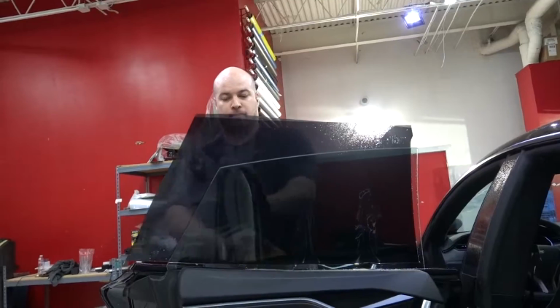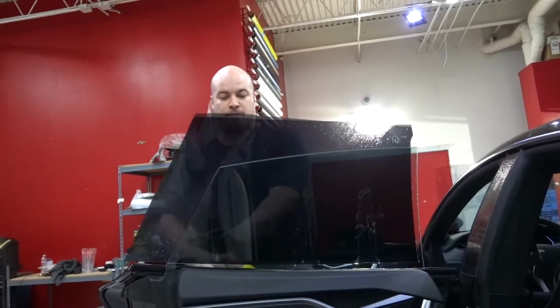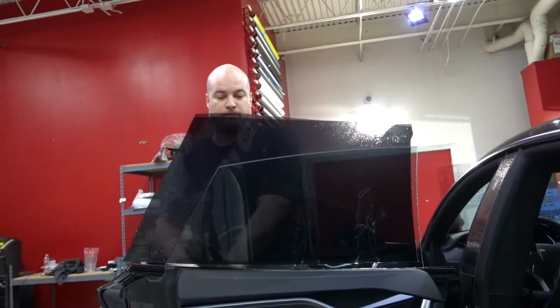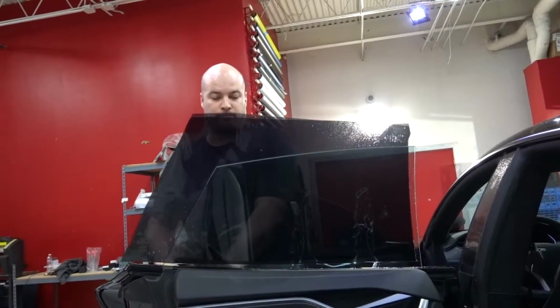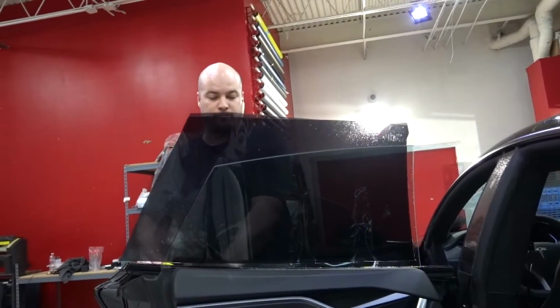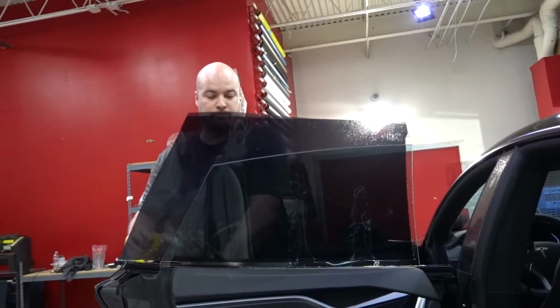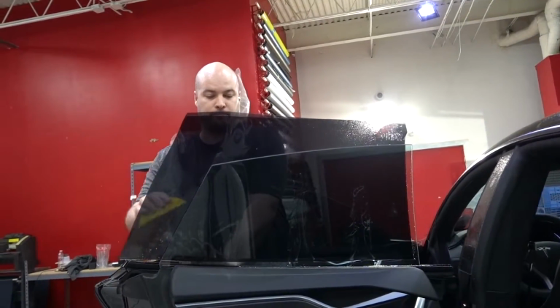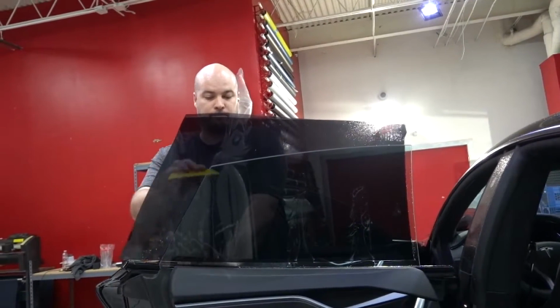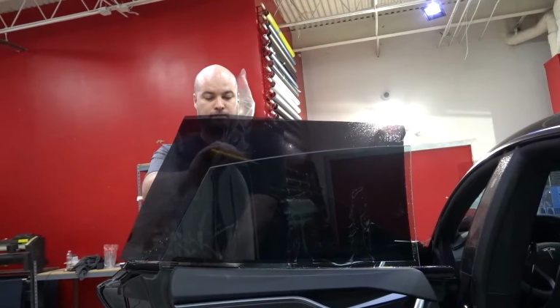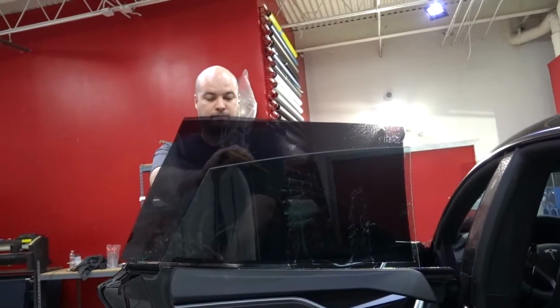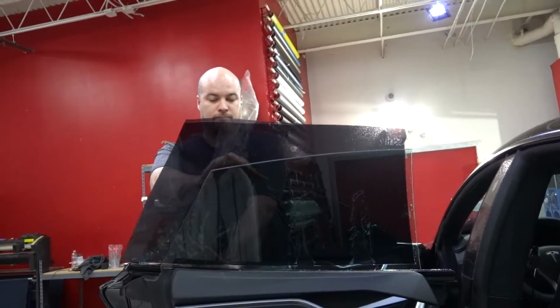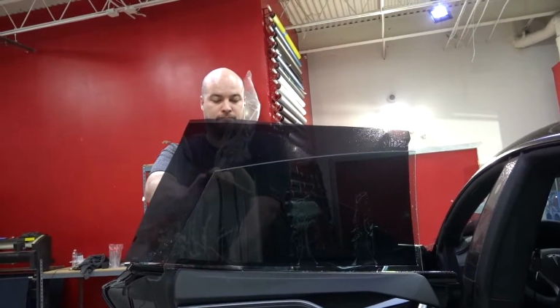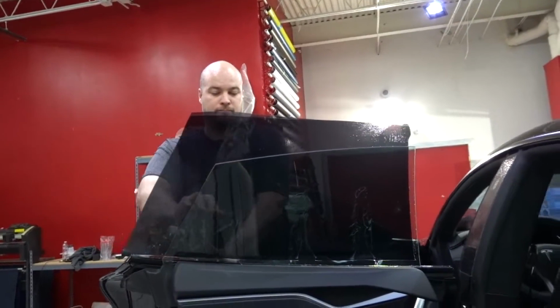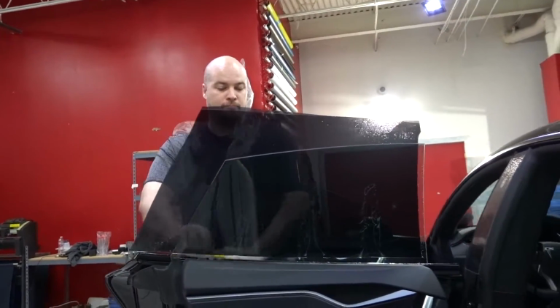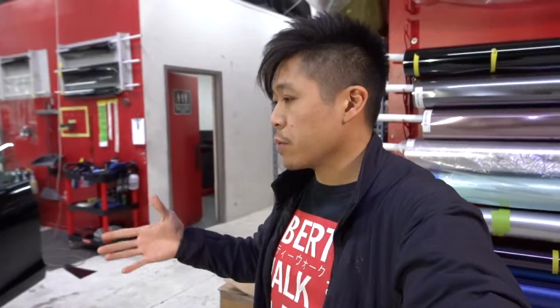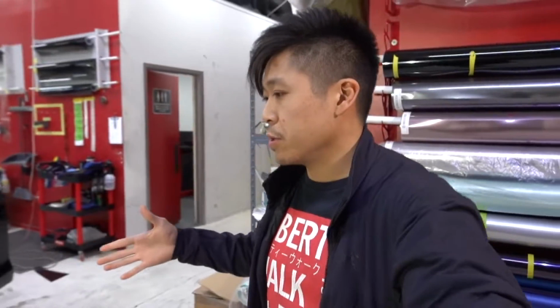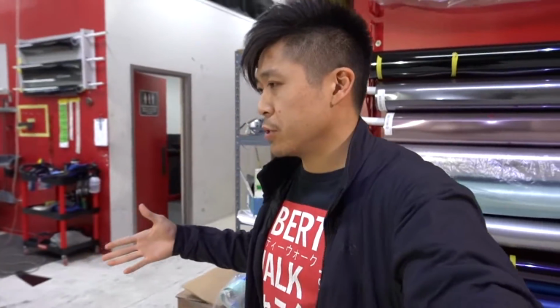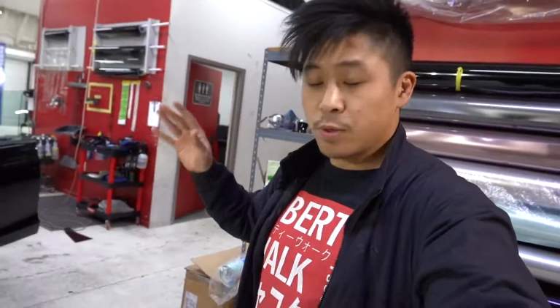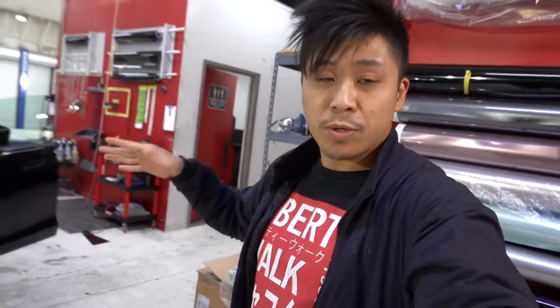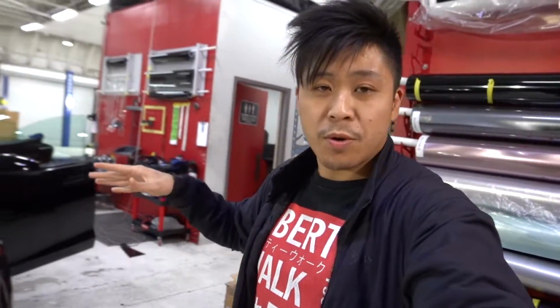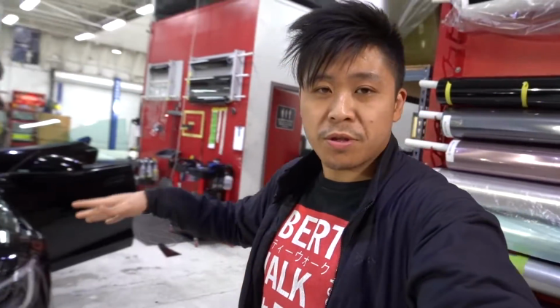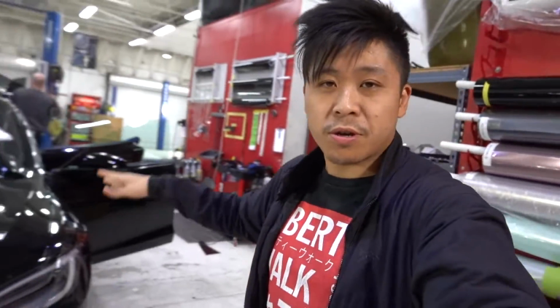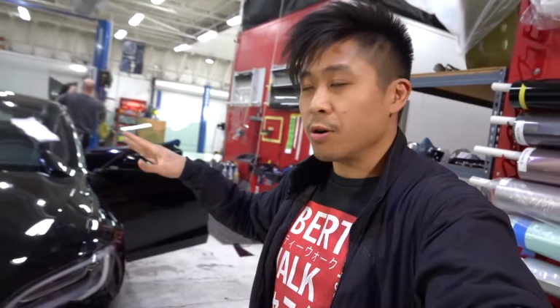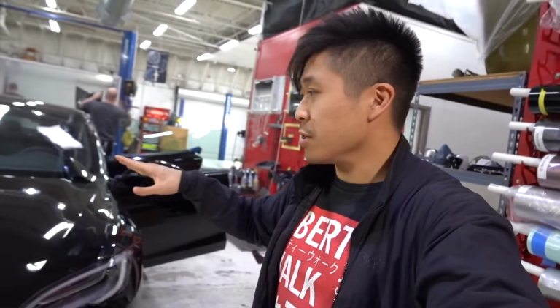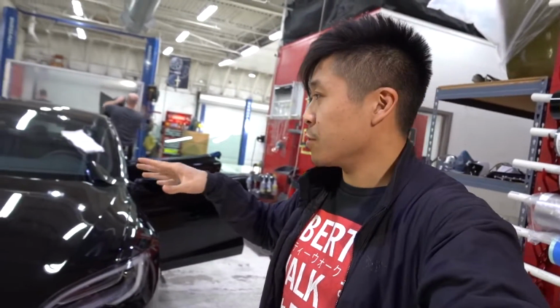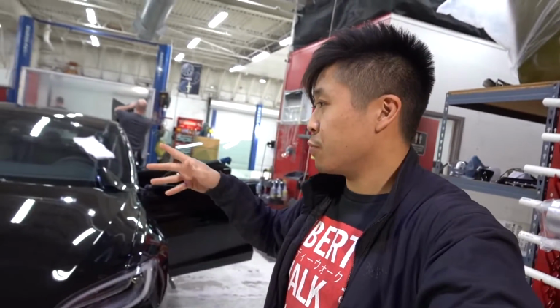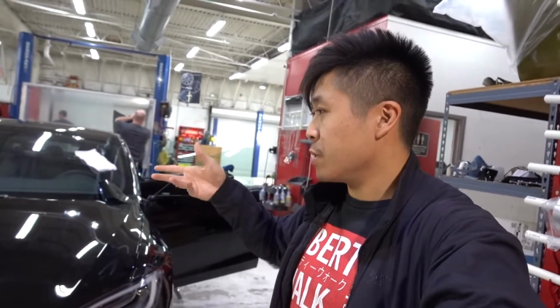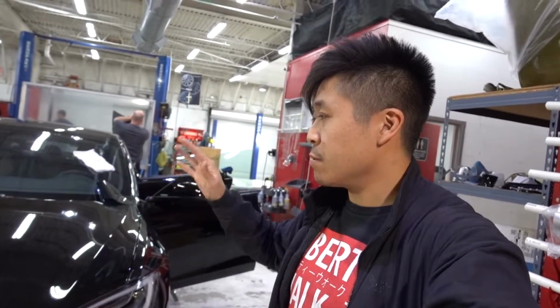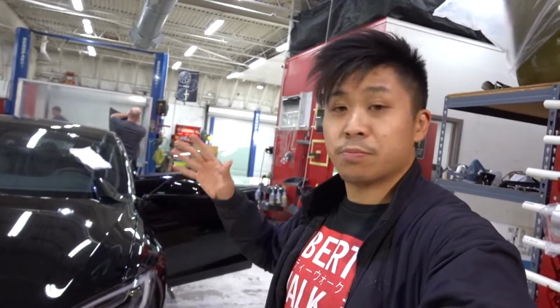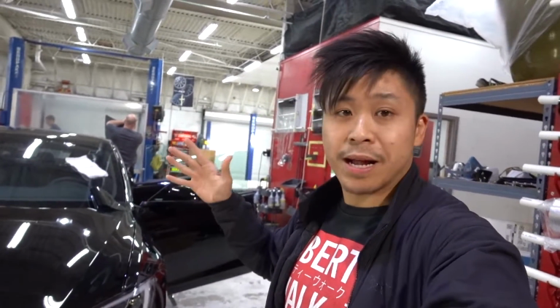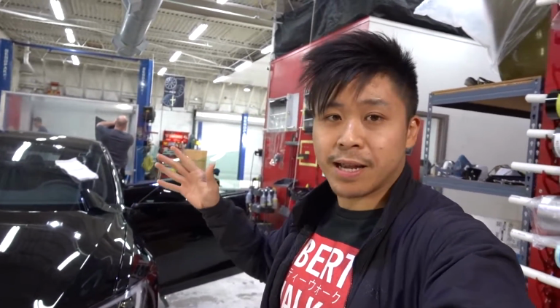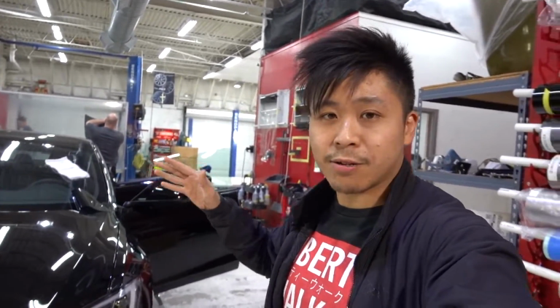The car is also getting tinted too — sides and the back window. So once we're done with it, the car is gonna look pretty much blacked out.